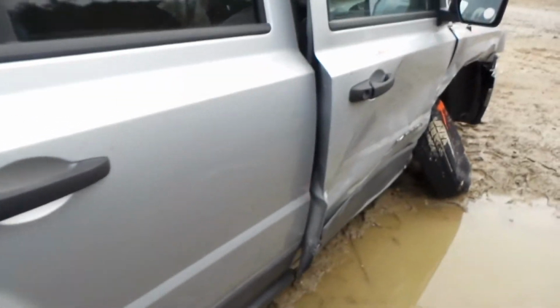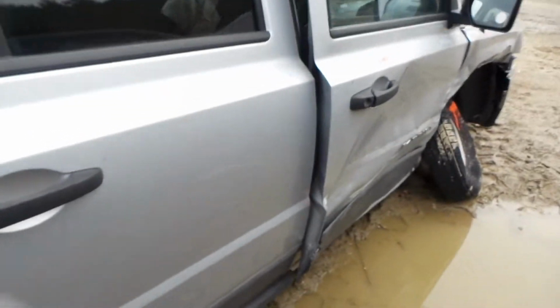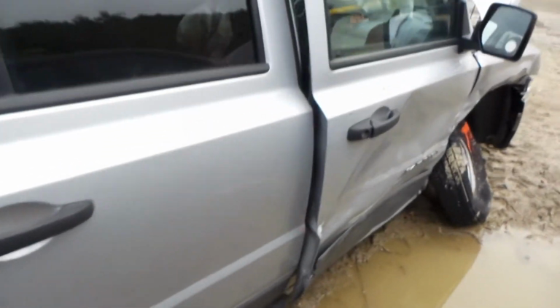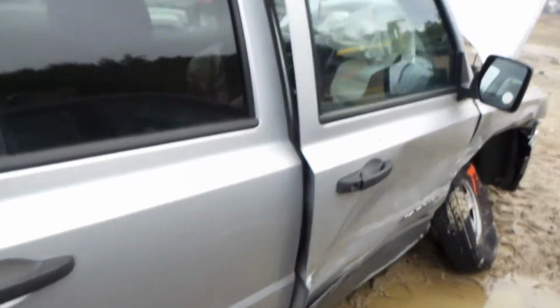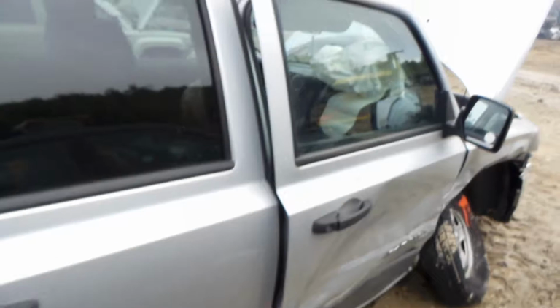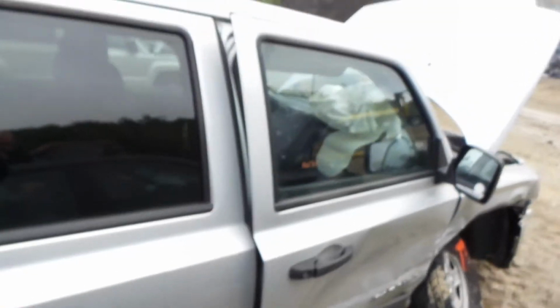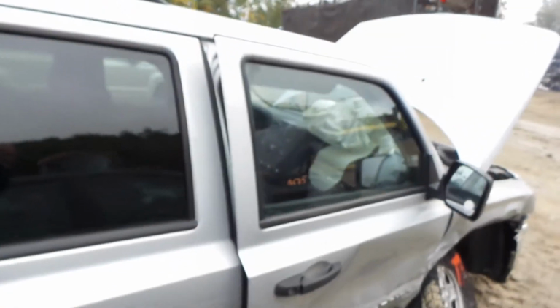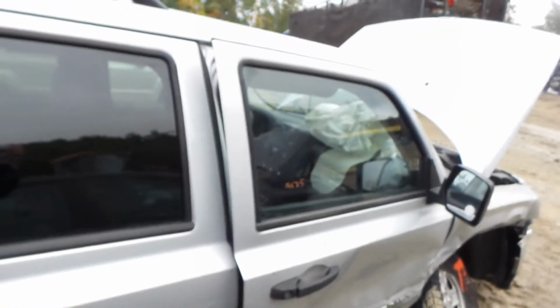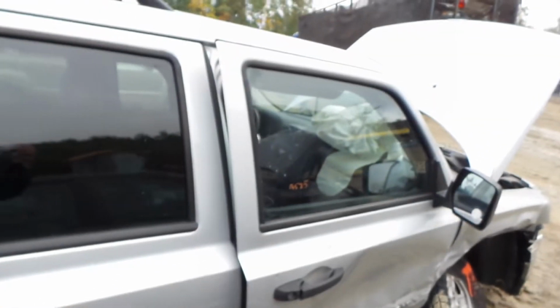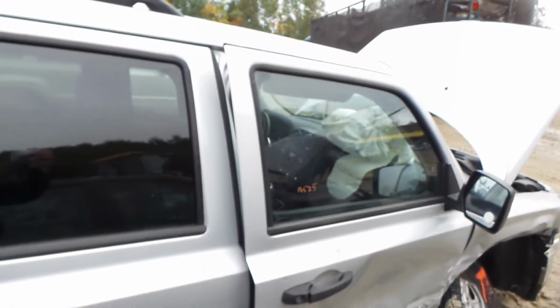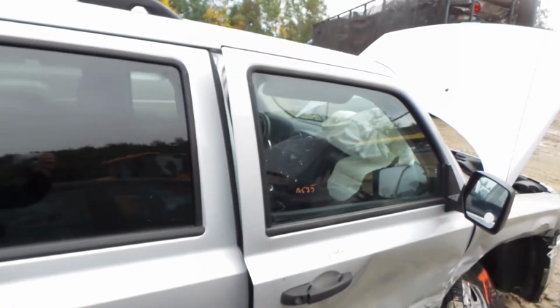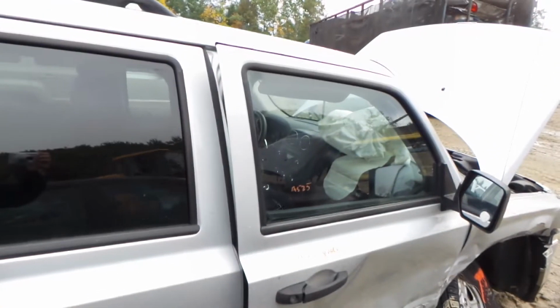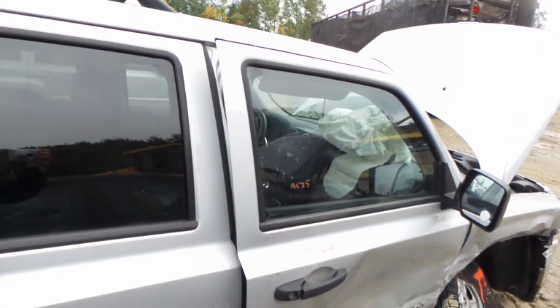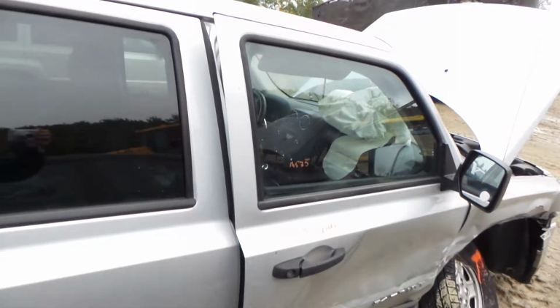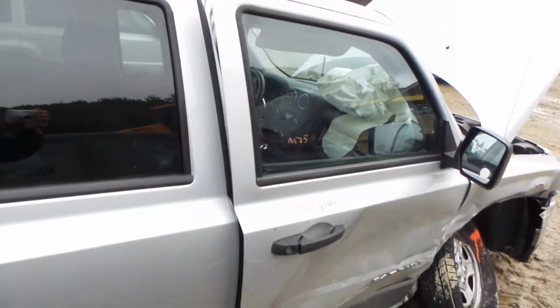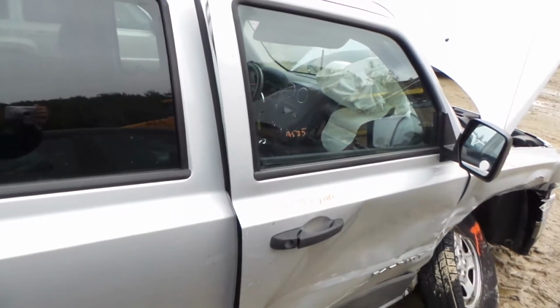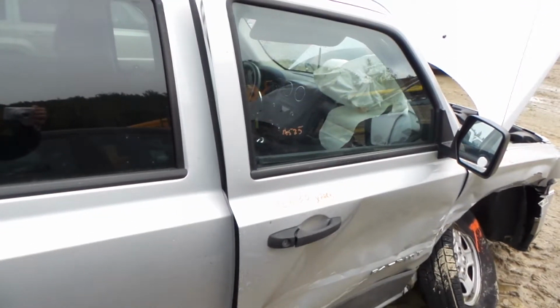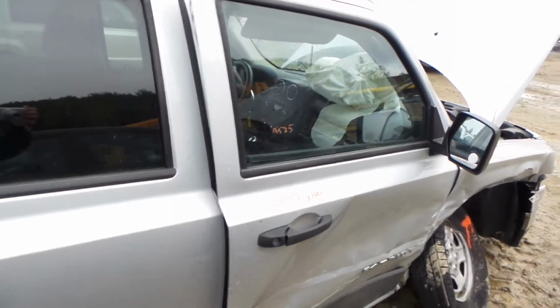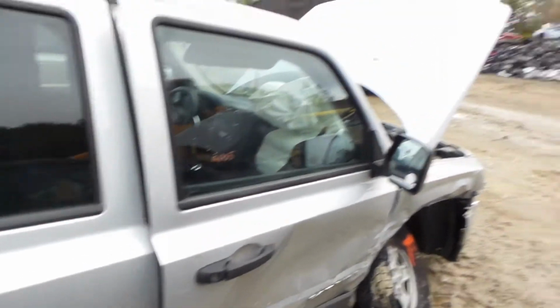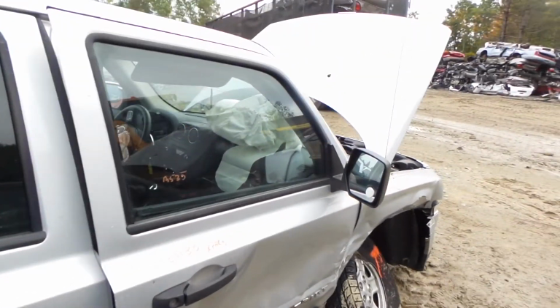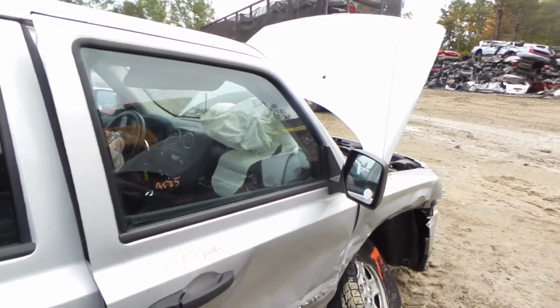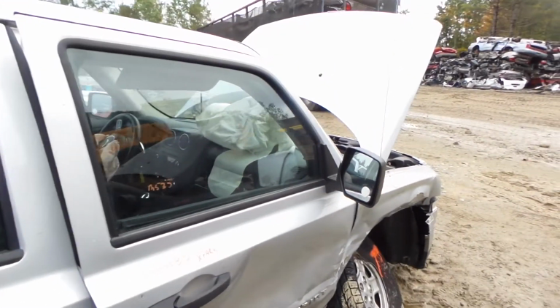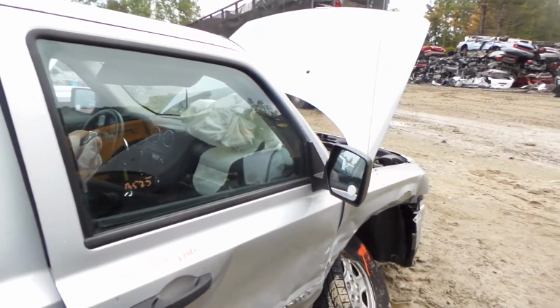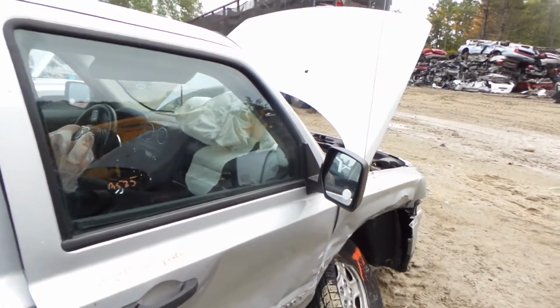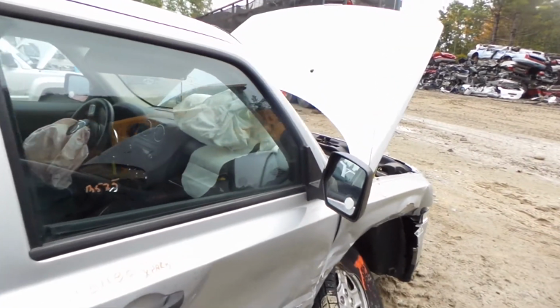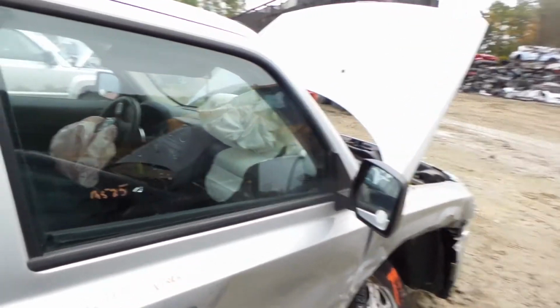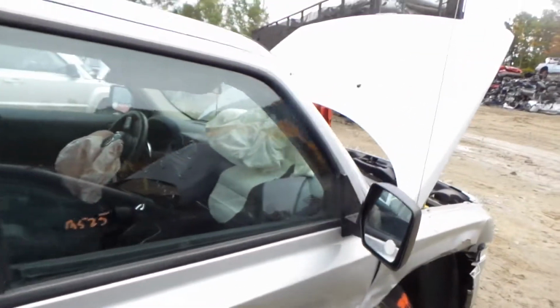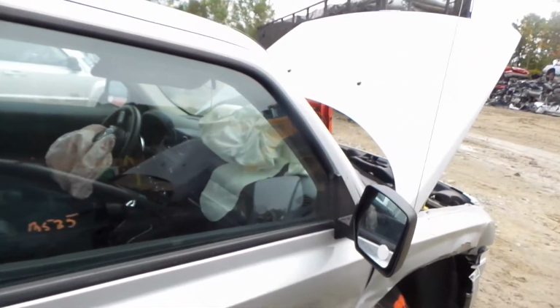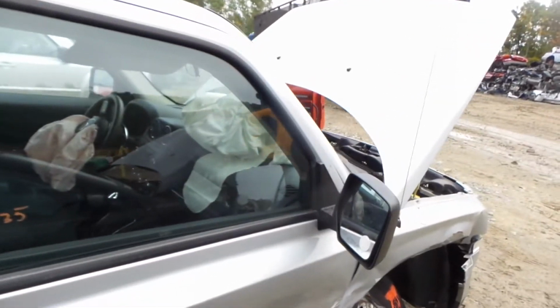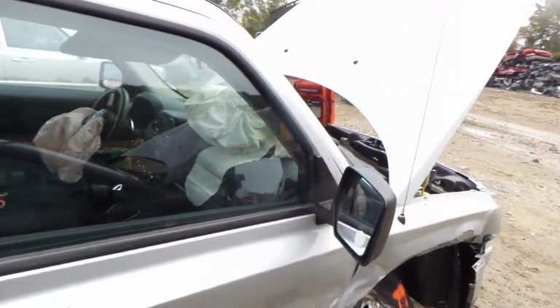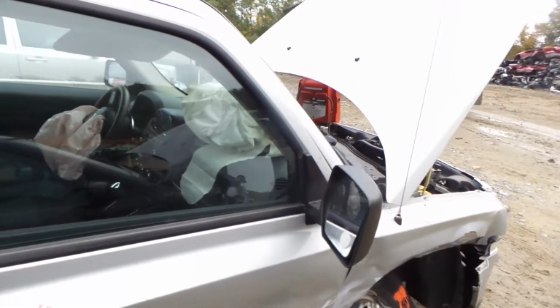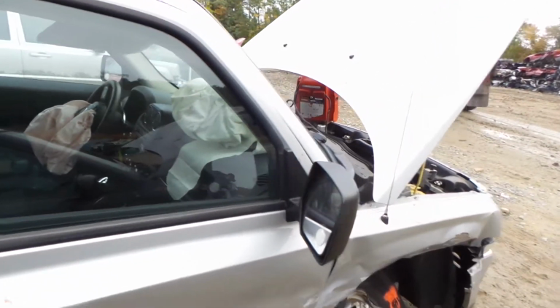The front door is good for parts. It has a good window and regulator. Good black textured power mirror.